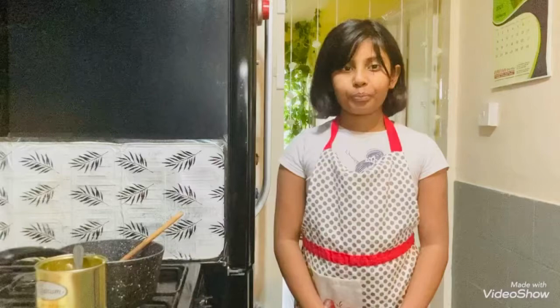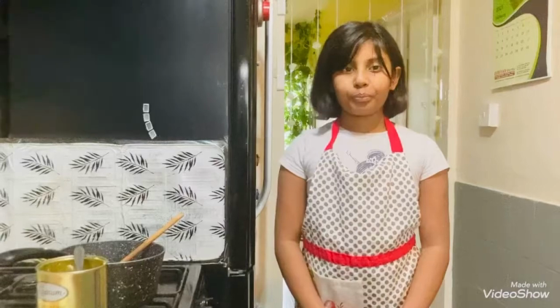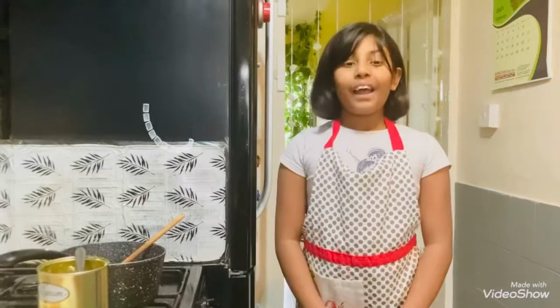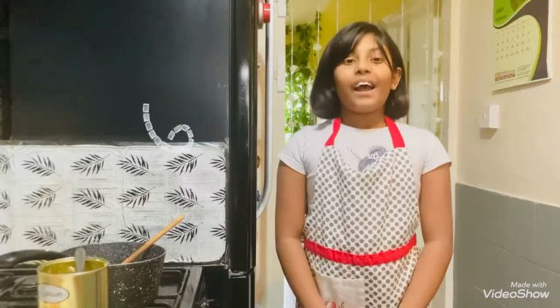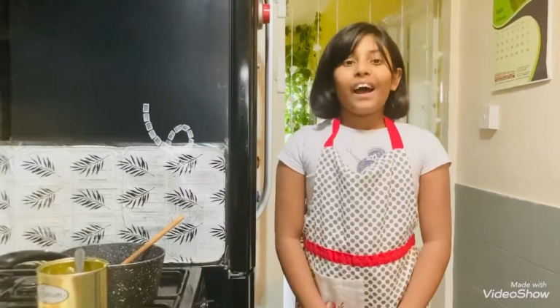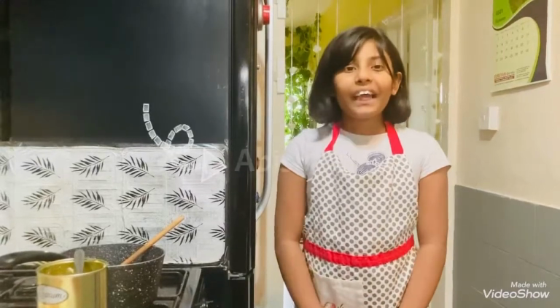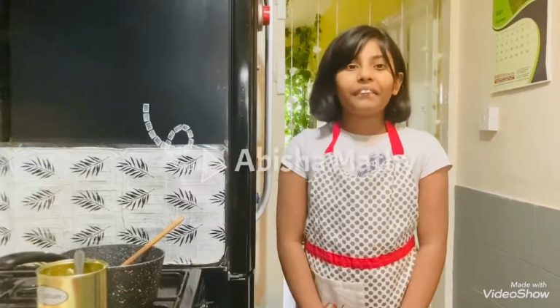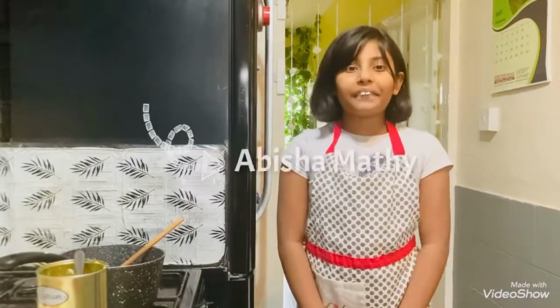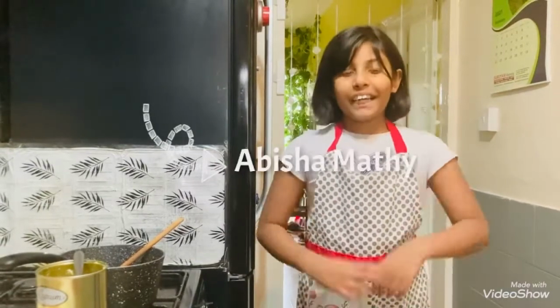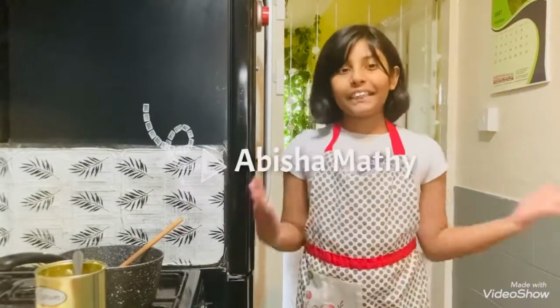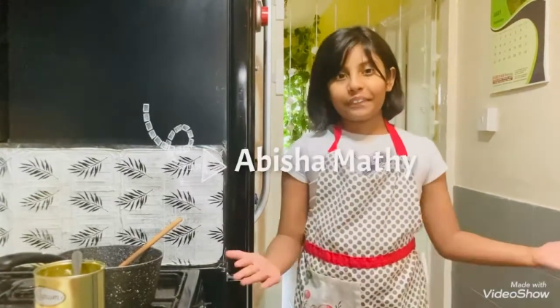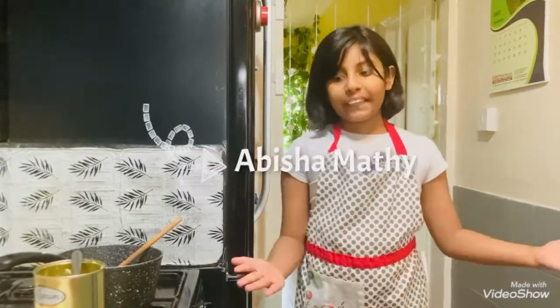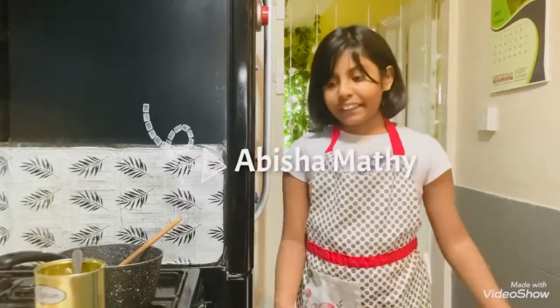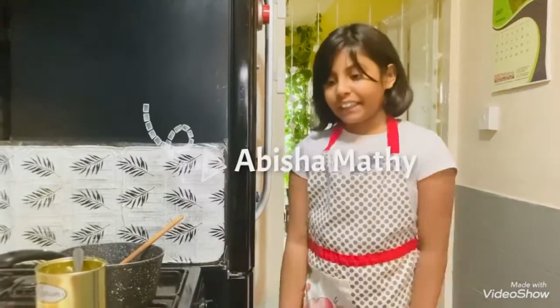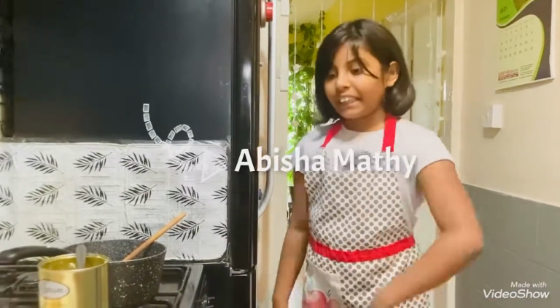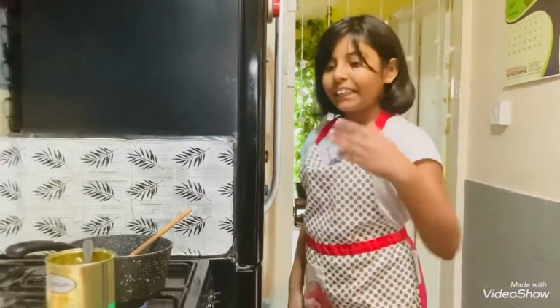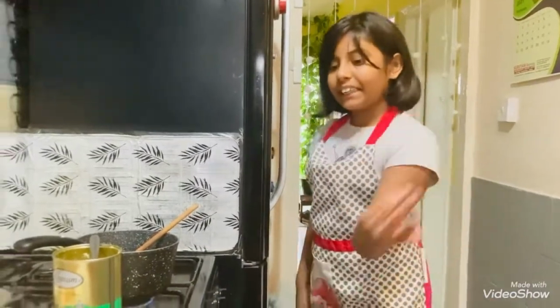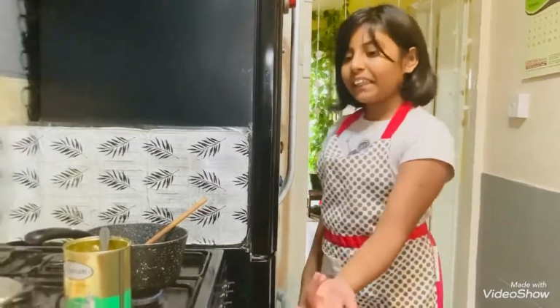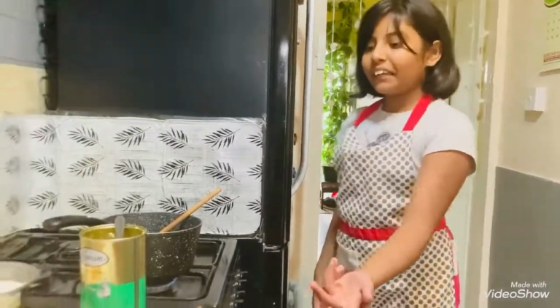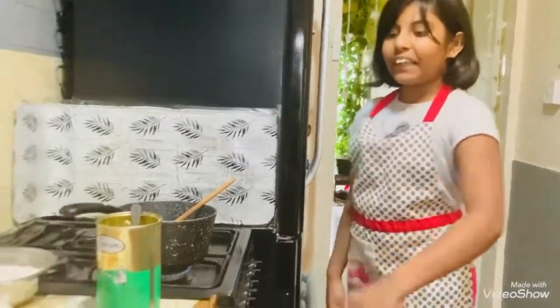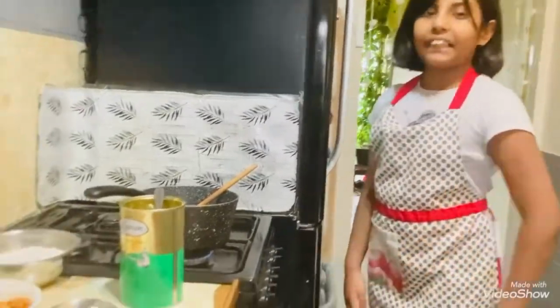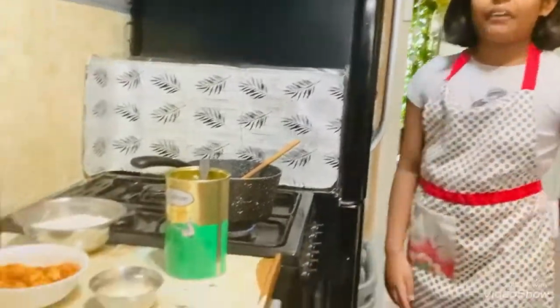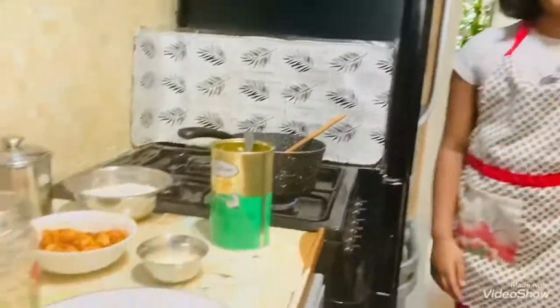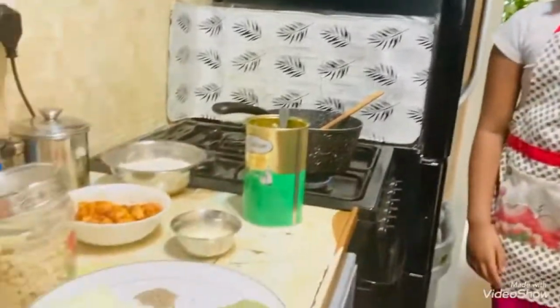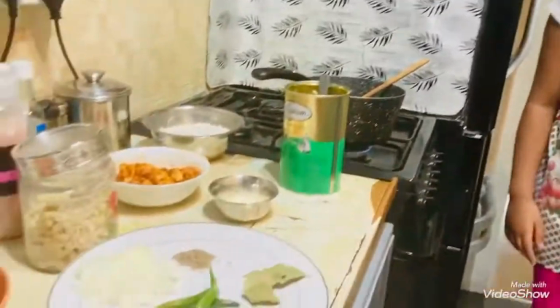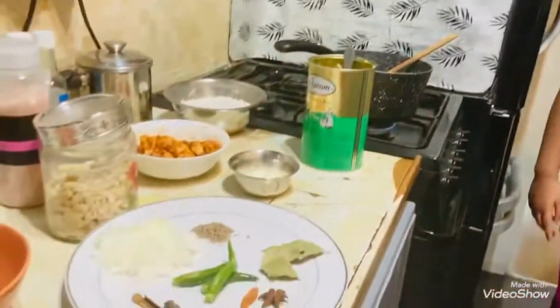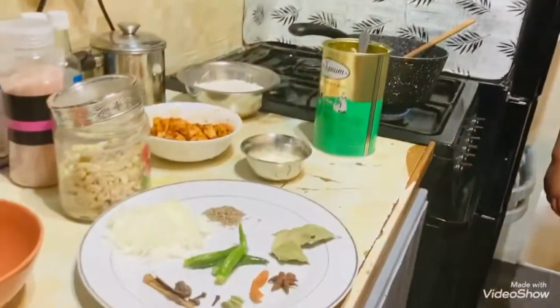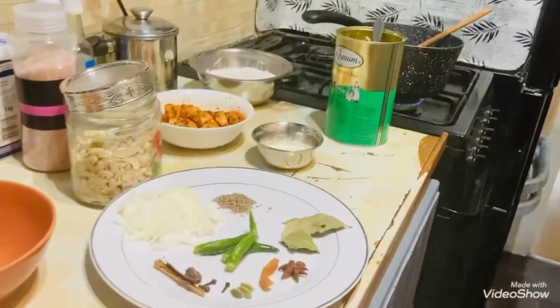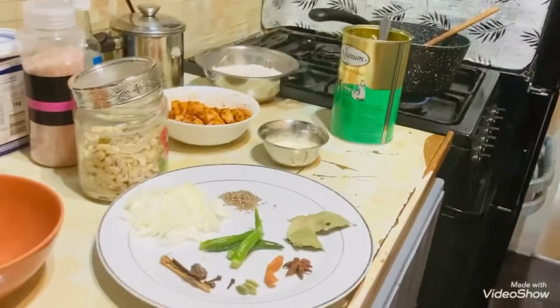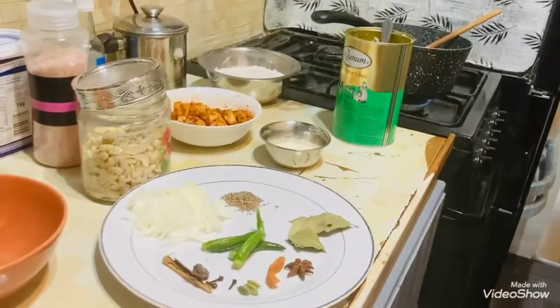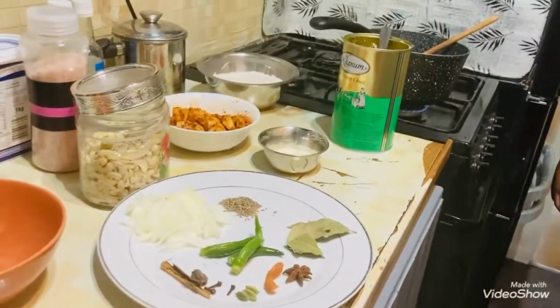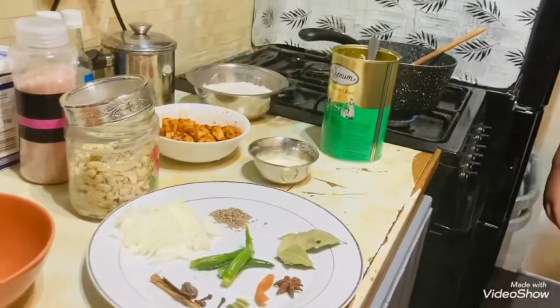Hi, I'm Abishah and this is my kitchen. These are the ingredients and we are going to cook potato rice.